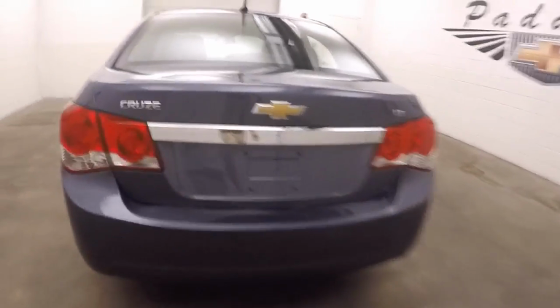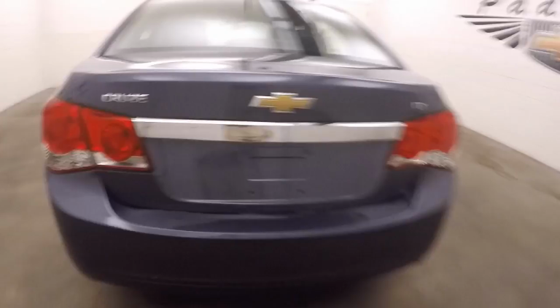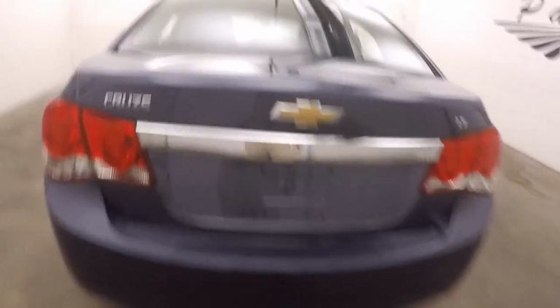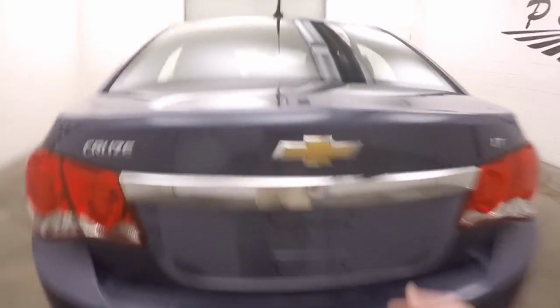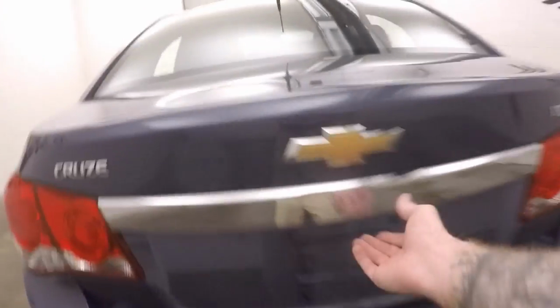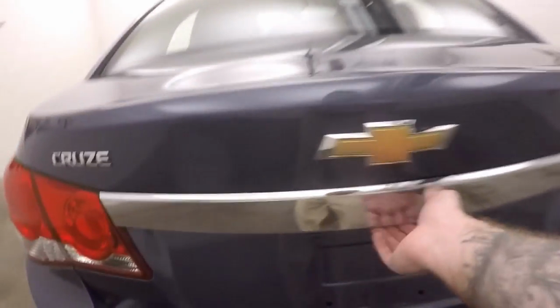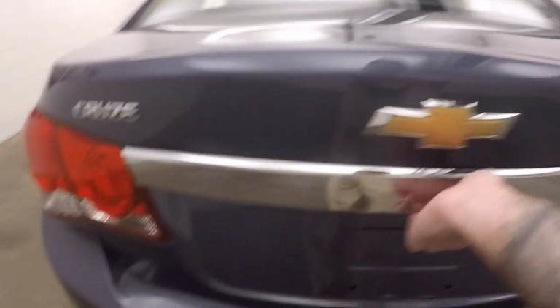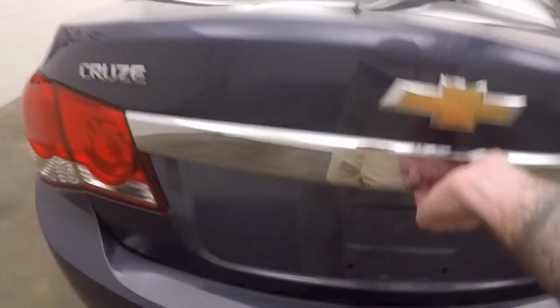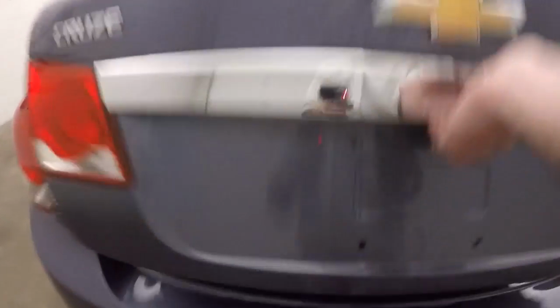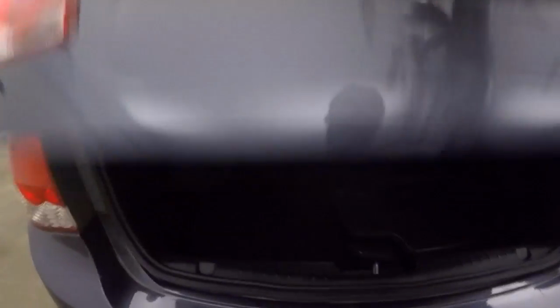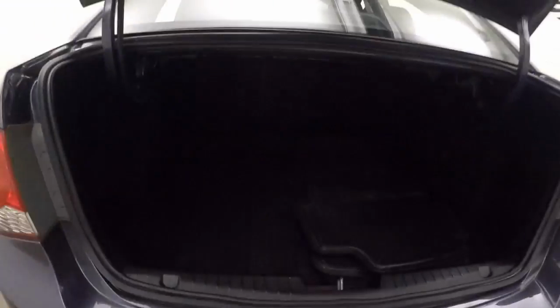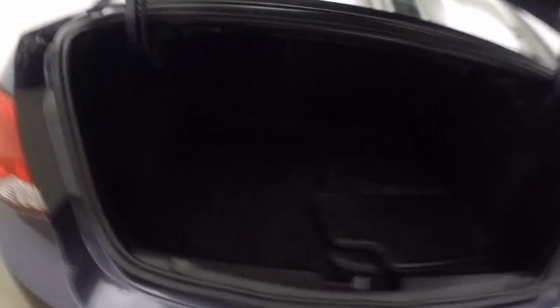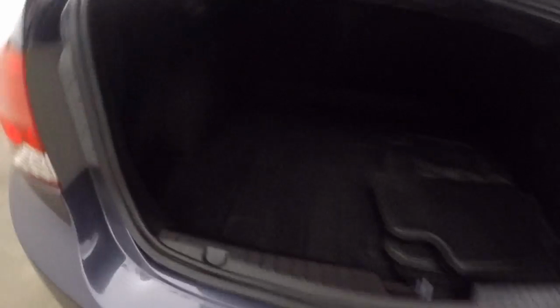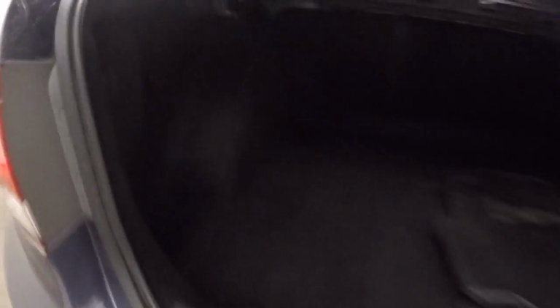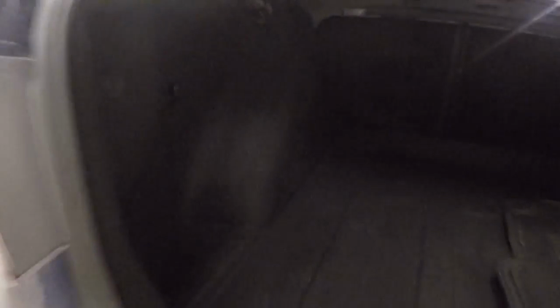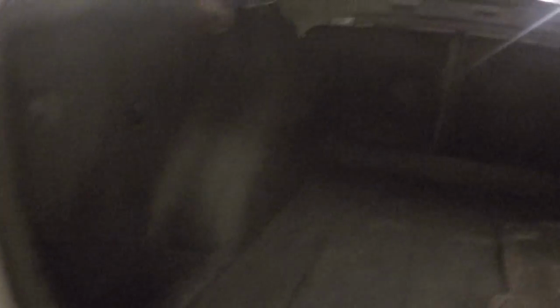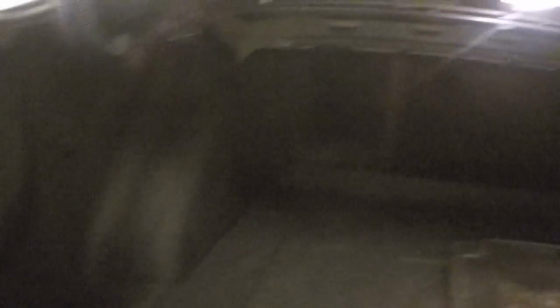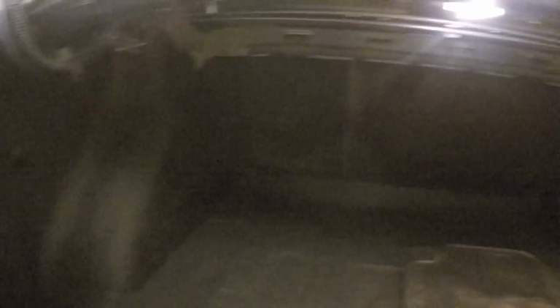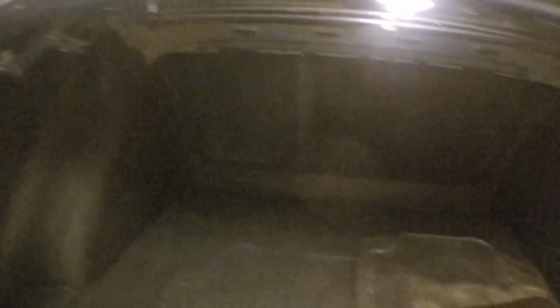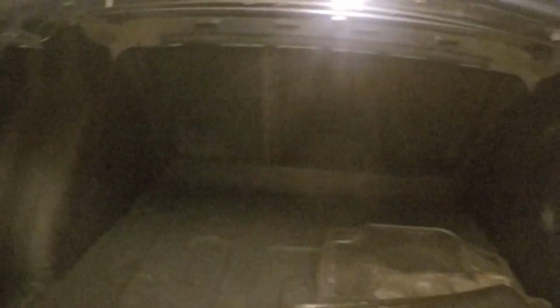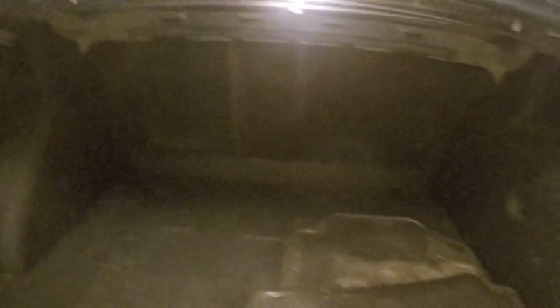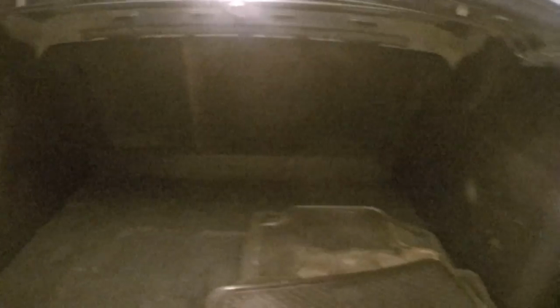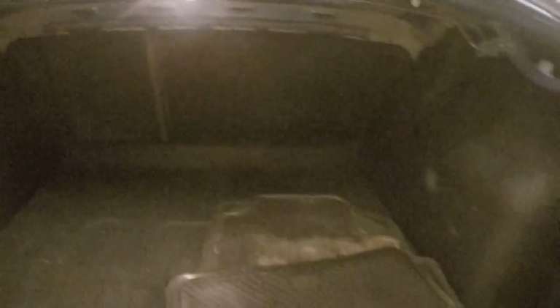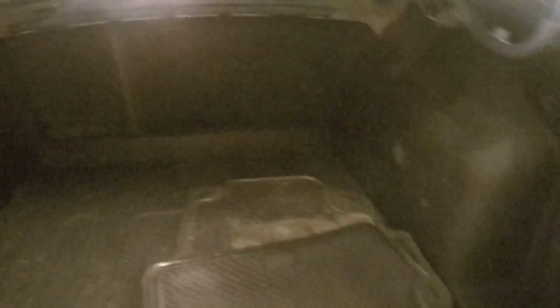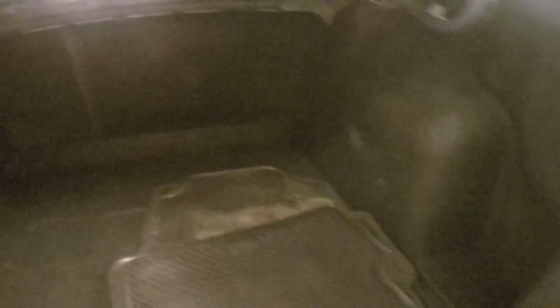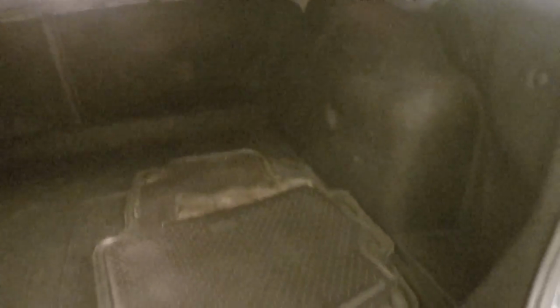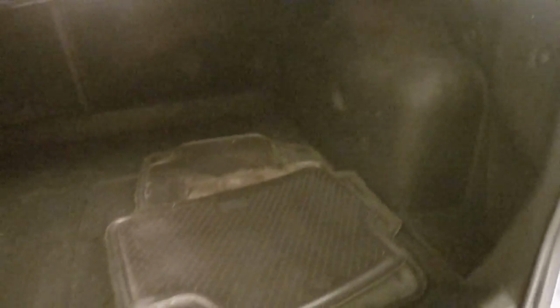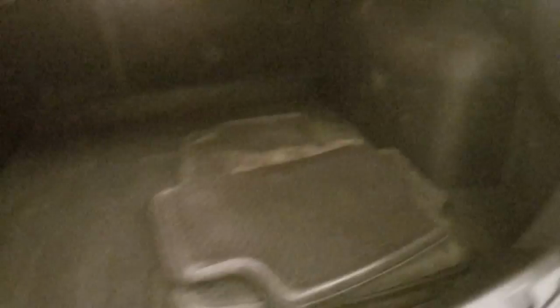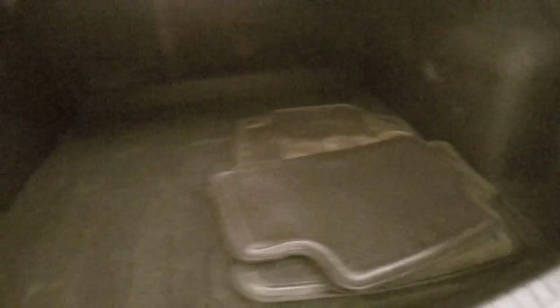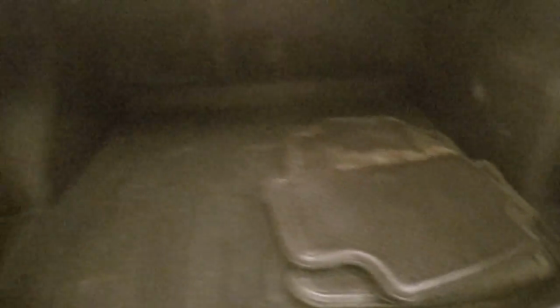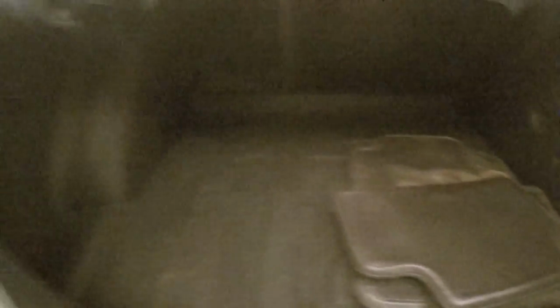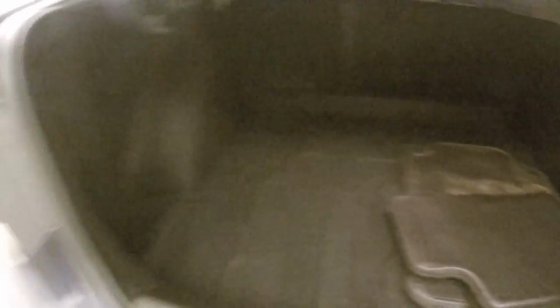Look inside the trunk — nice large trunk, plenty of space.